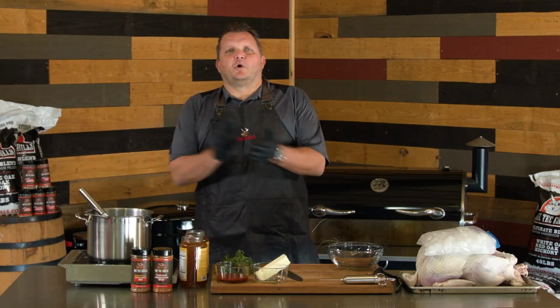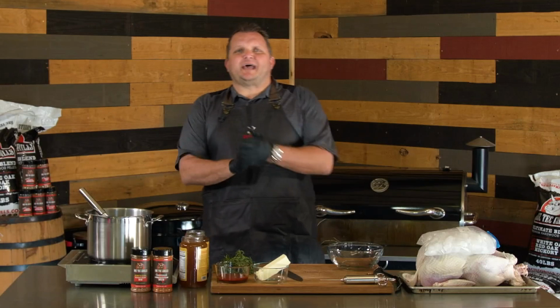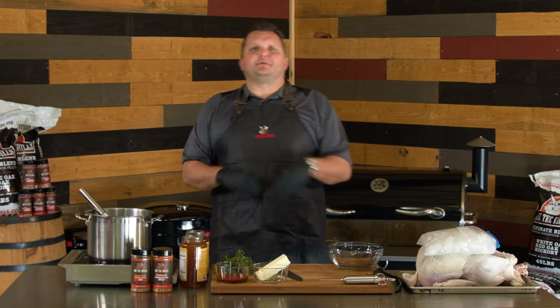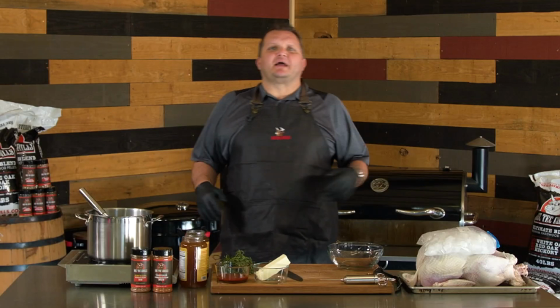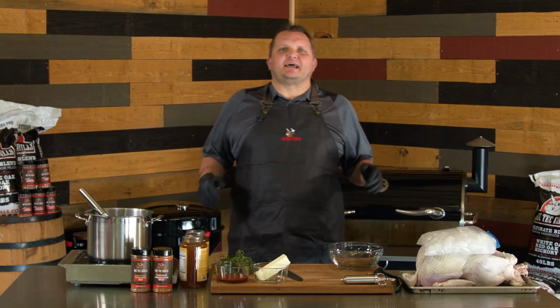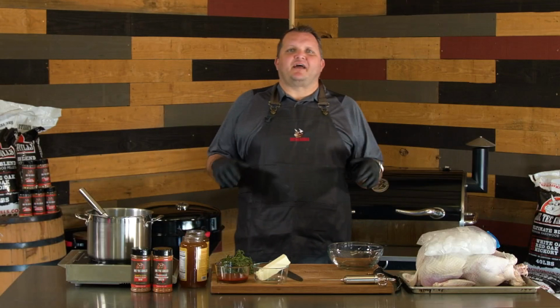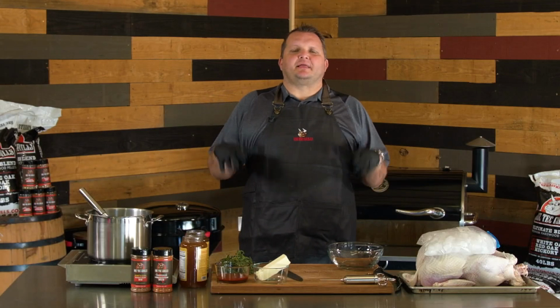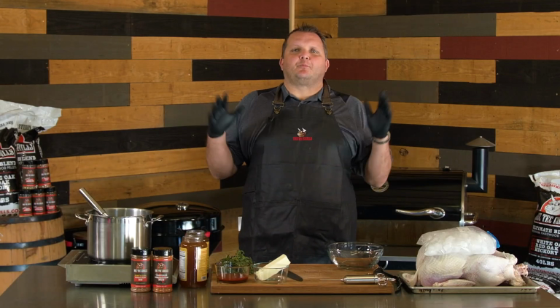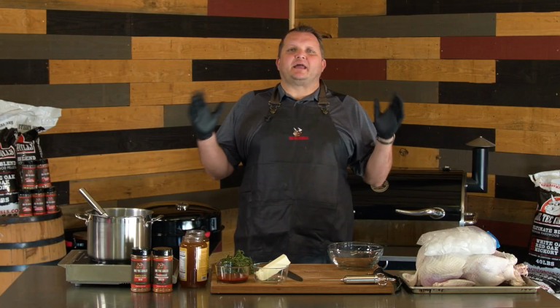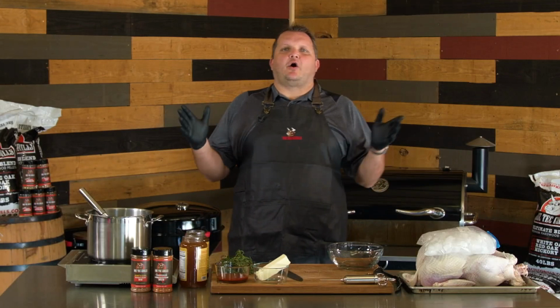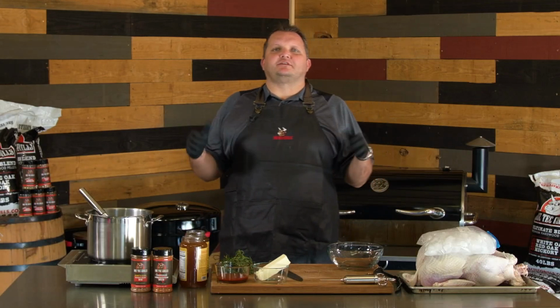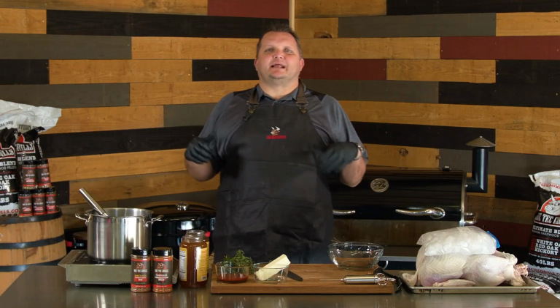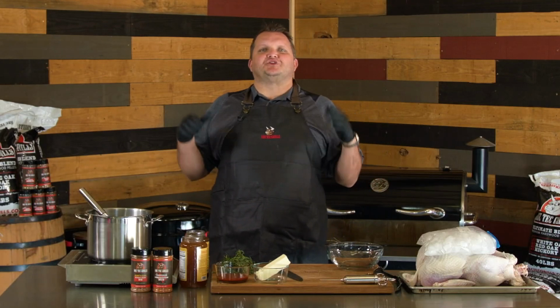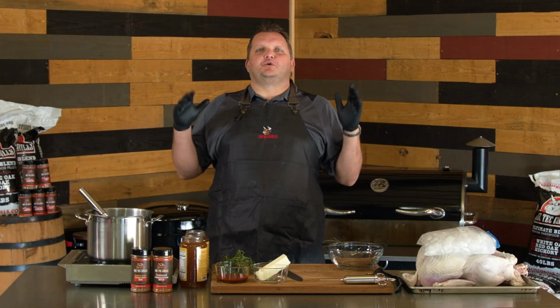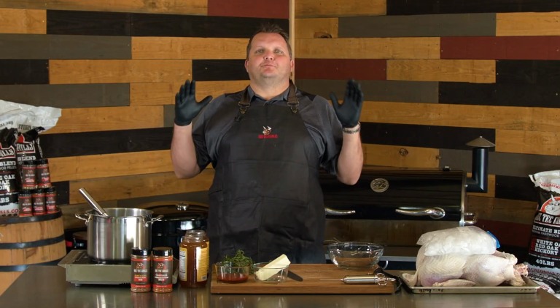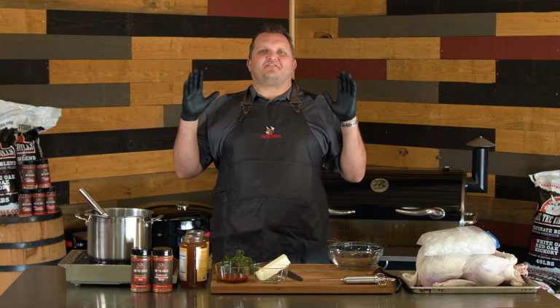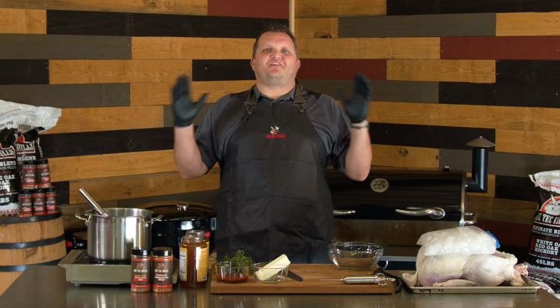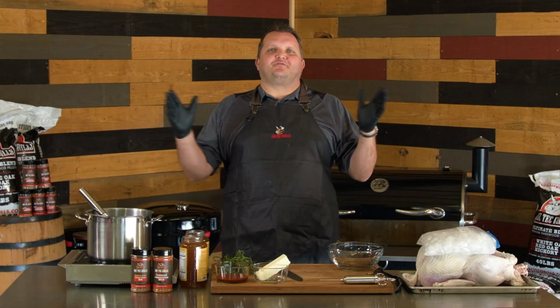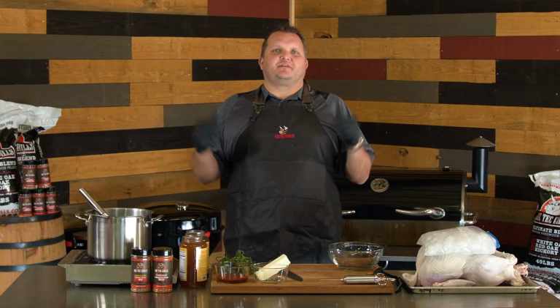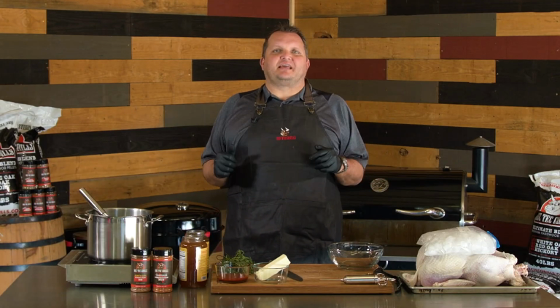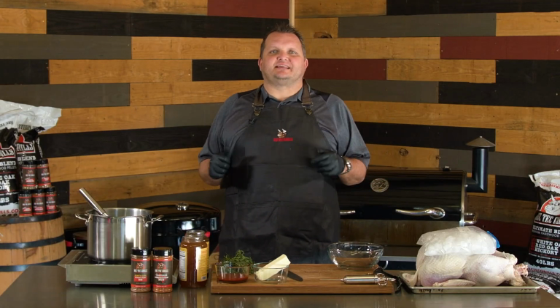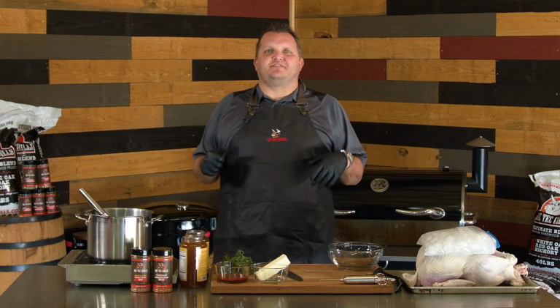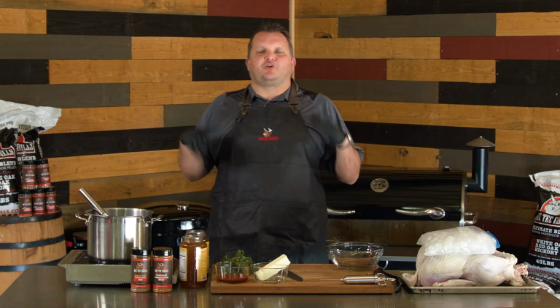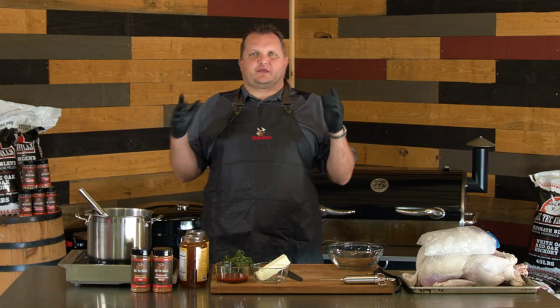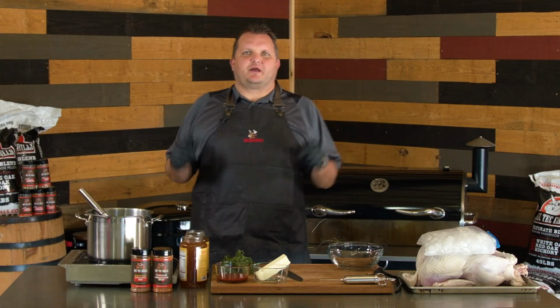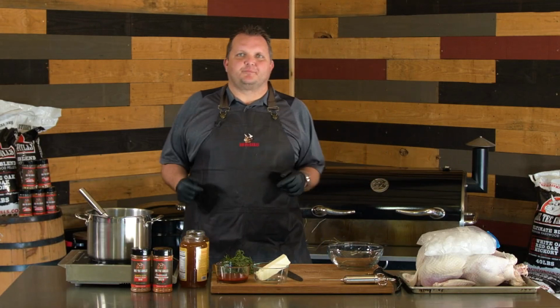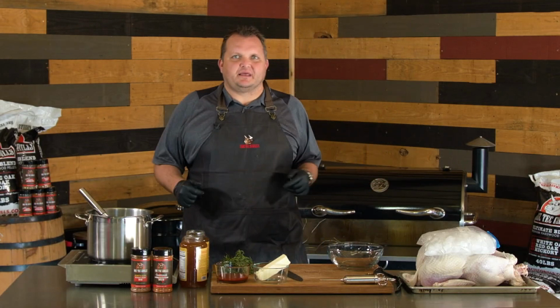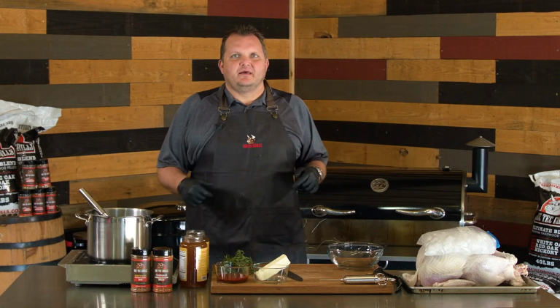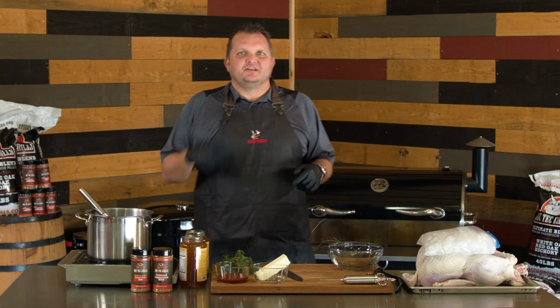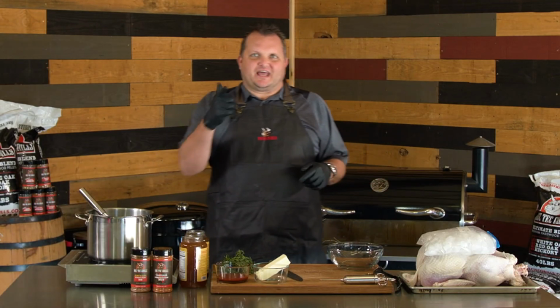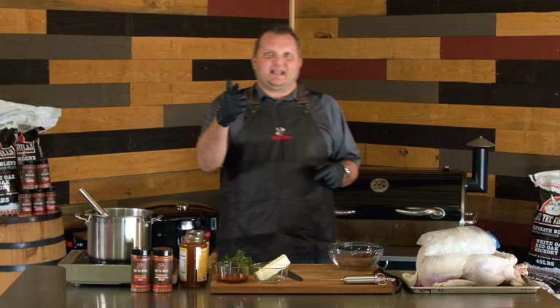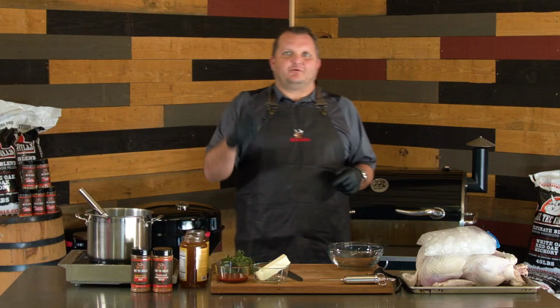What's happening, RecTech family? I'm Ray Carnes, and I'm showing you my favorite Thanksgiving turkey recipe. Check it out.